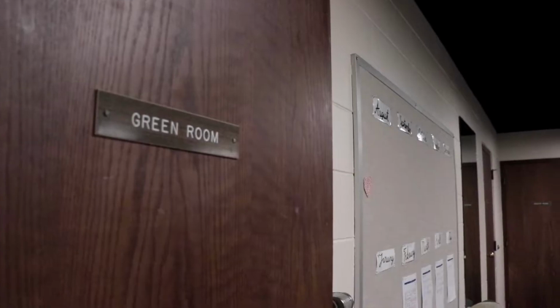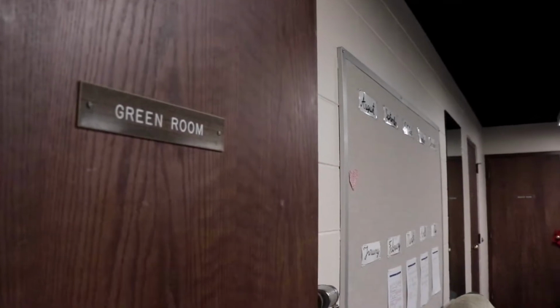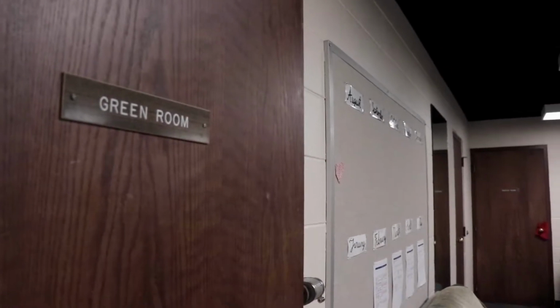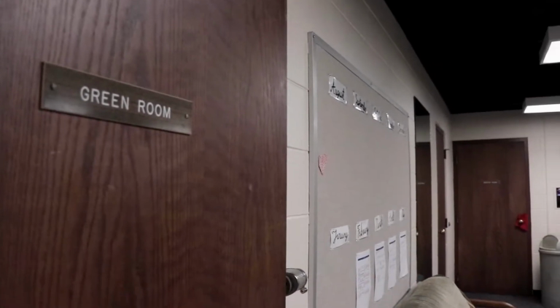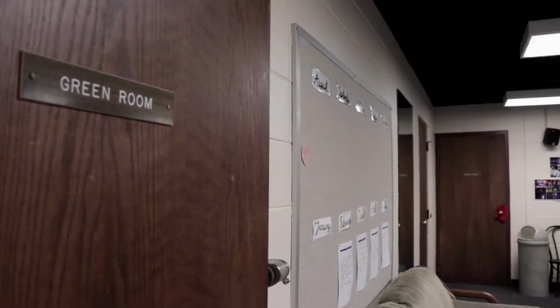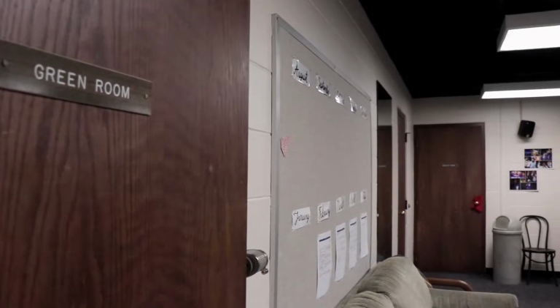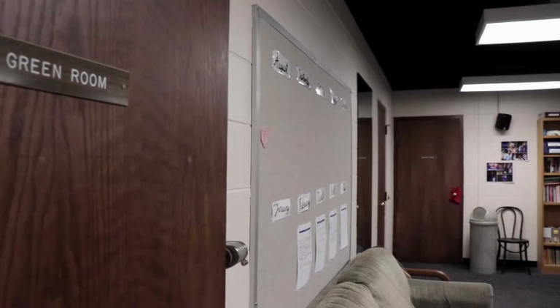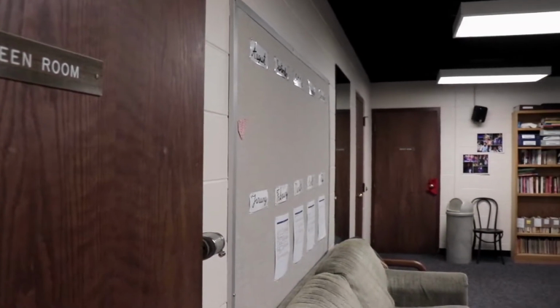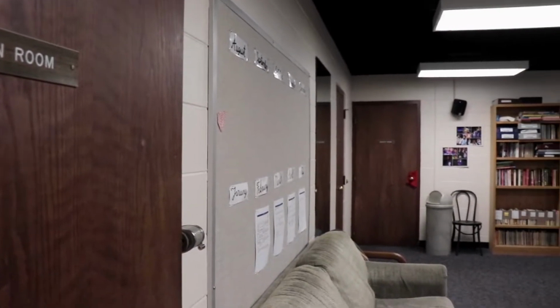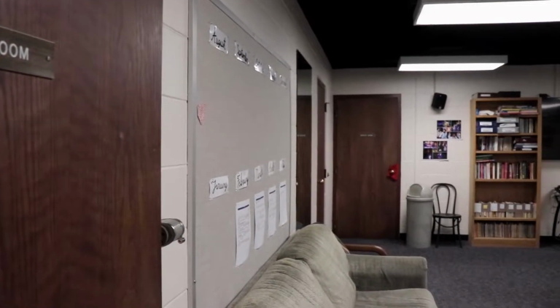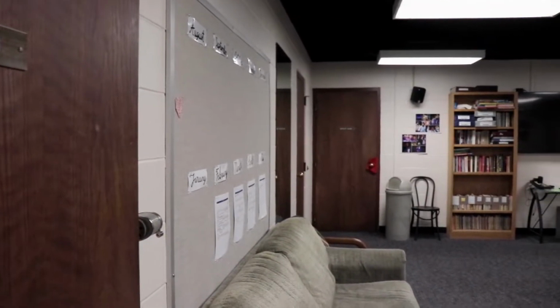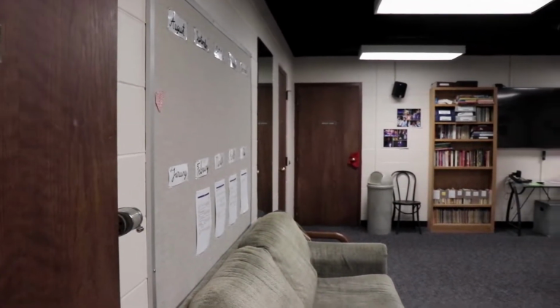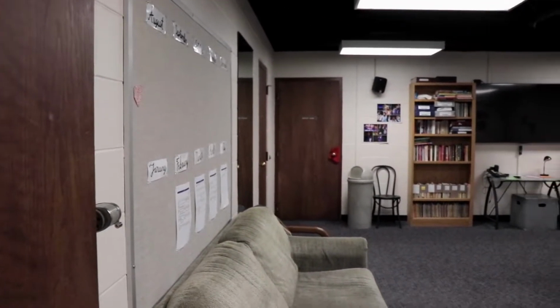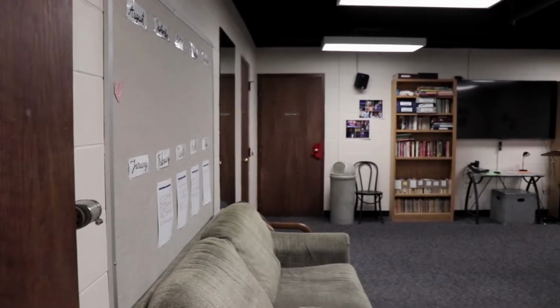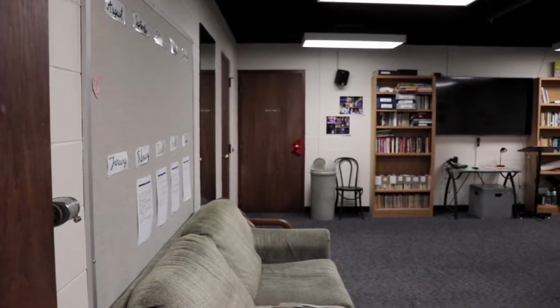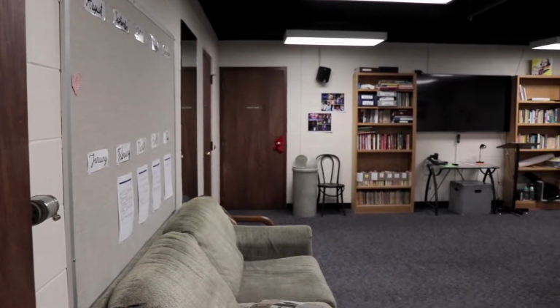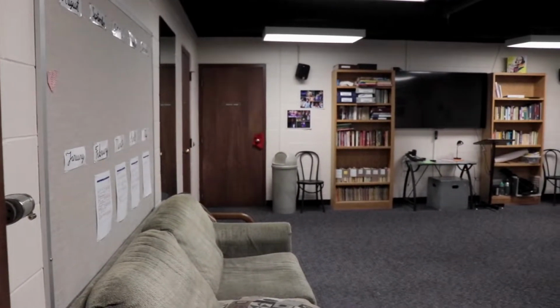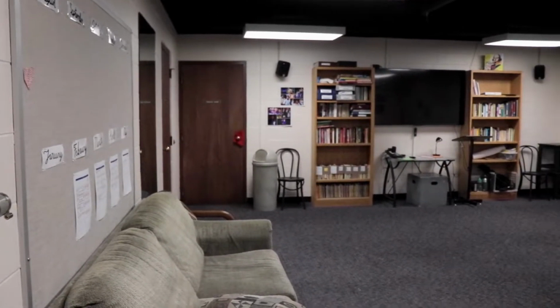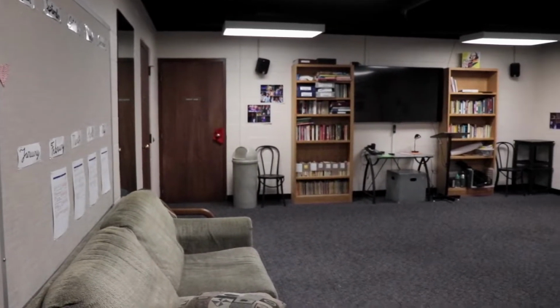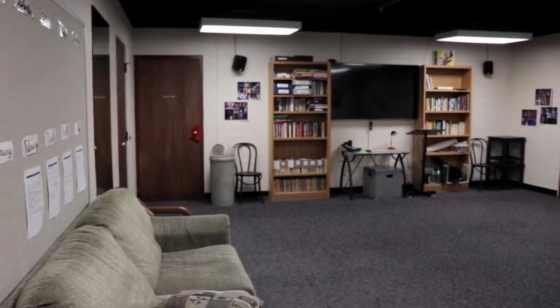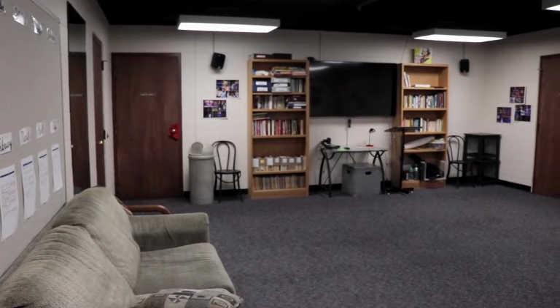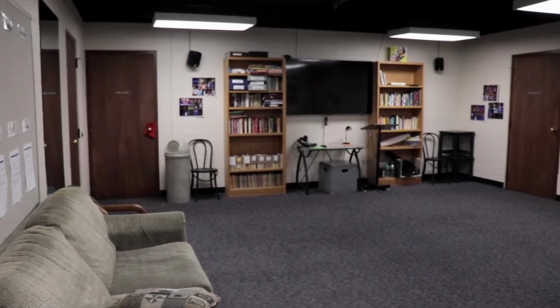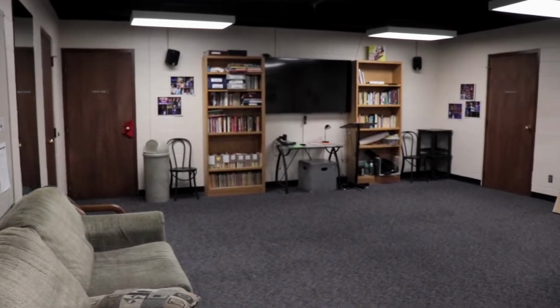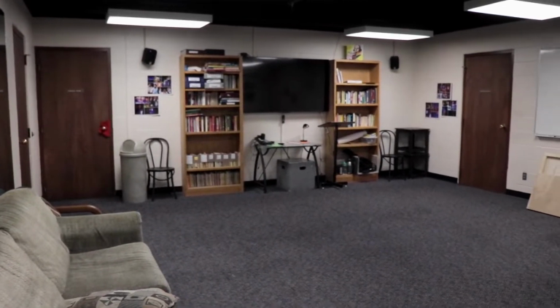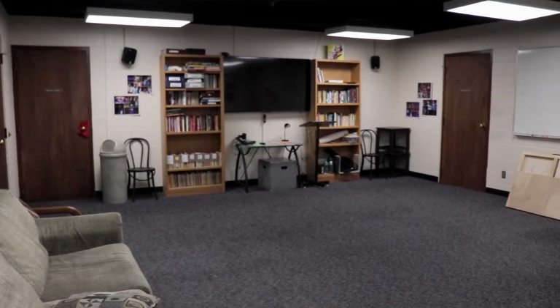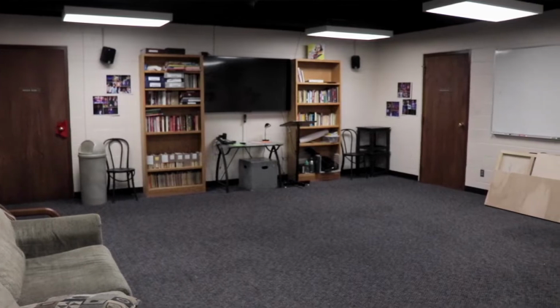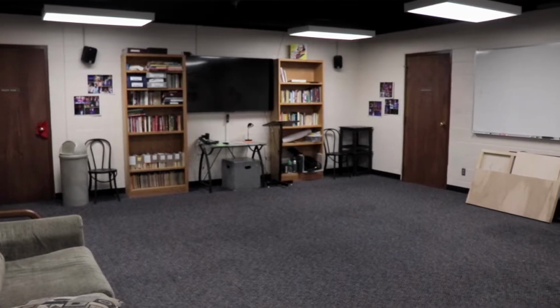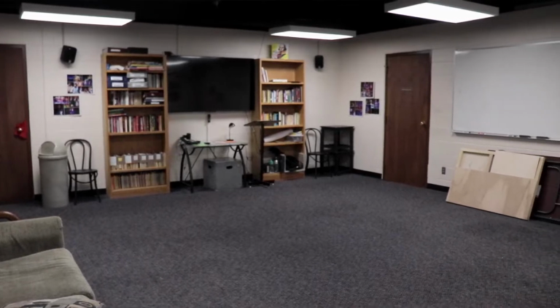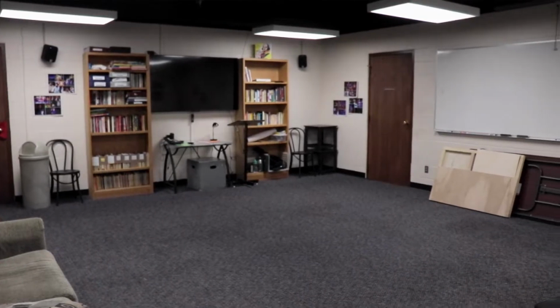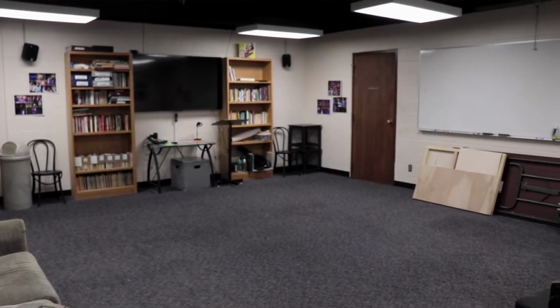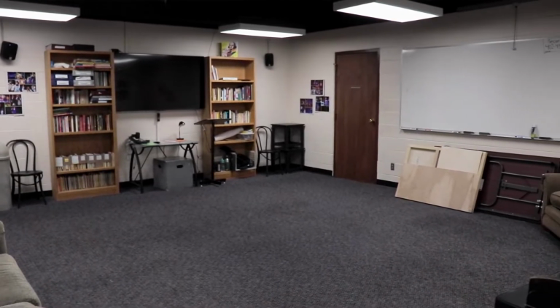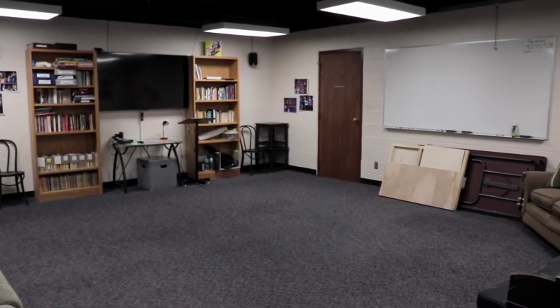This is our green room where we meet and get ready before shows. It also serves as a classroom space during the day.